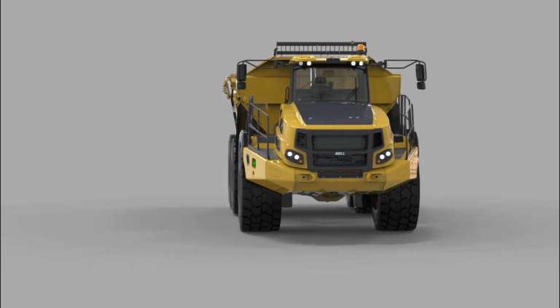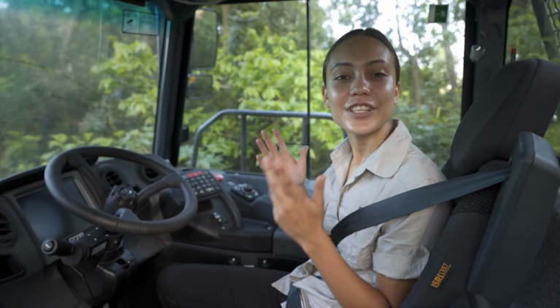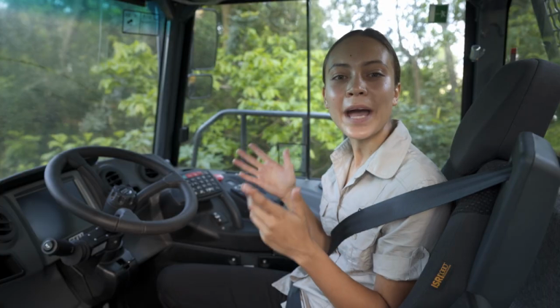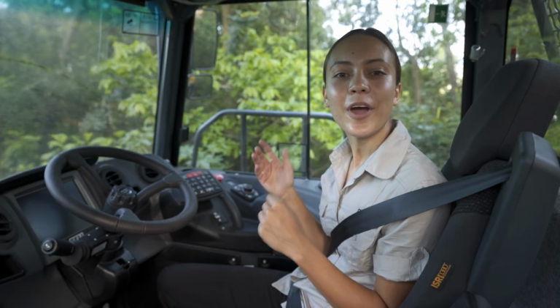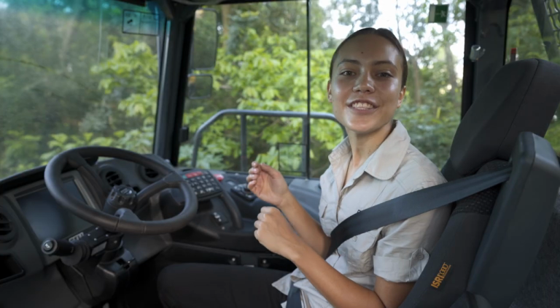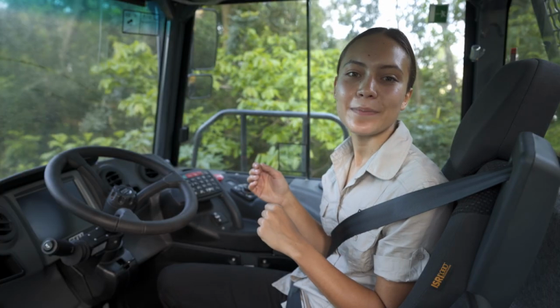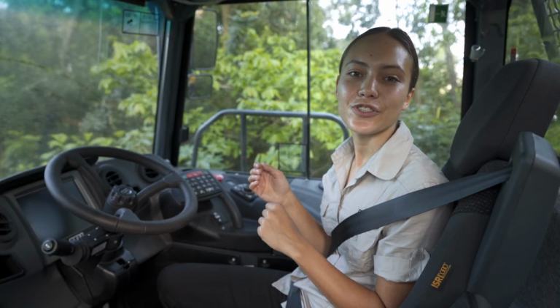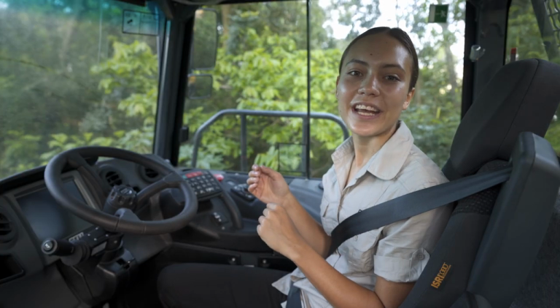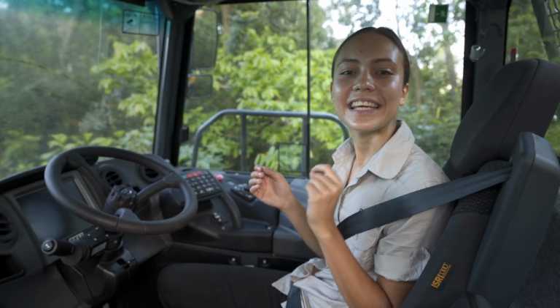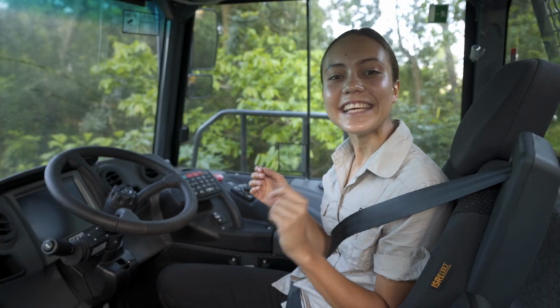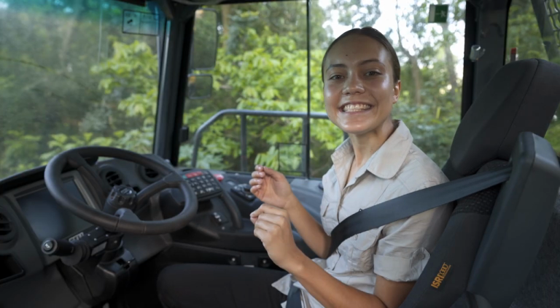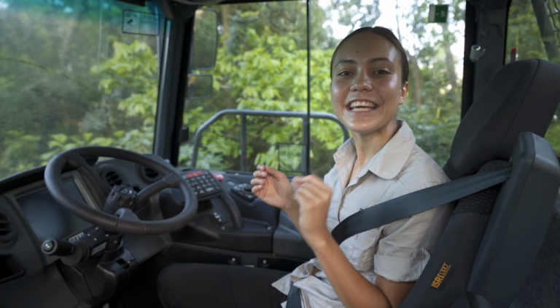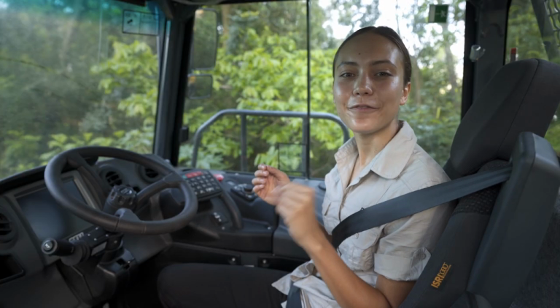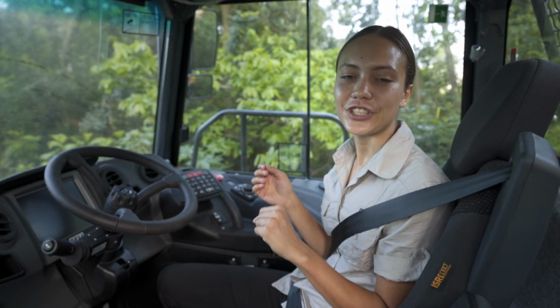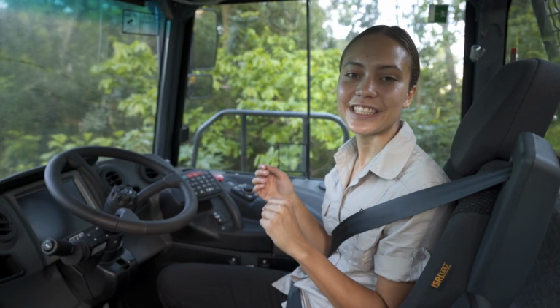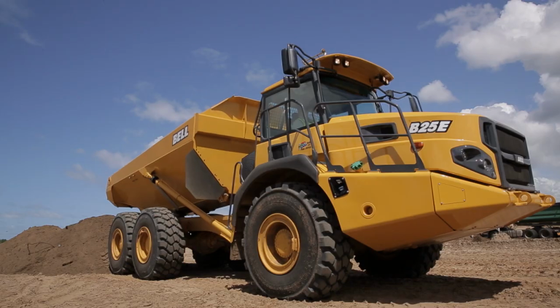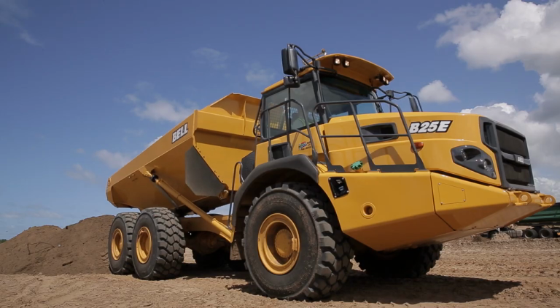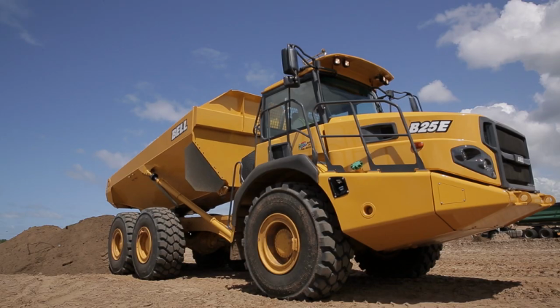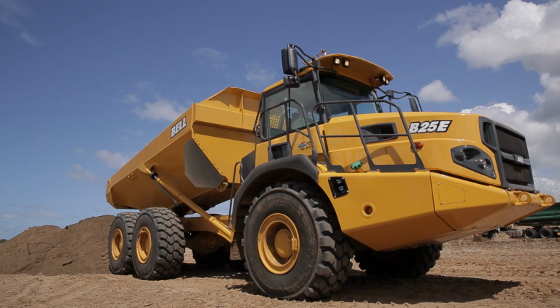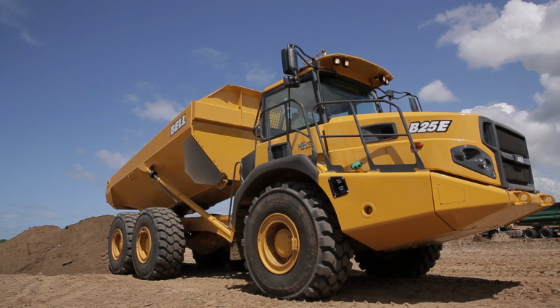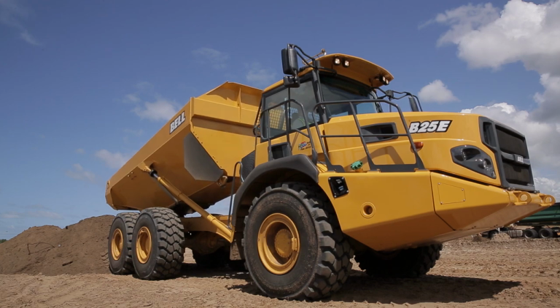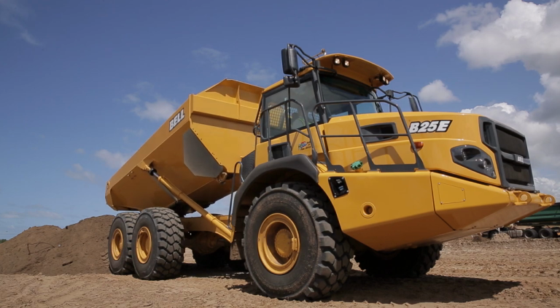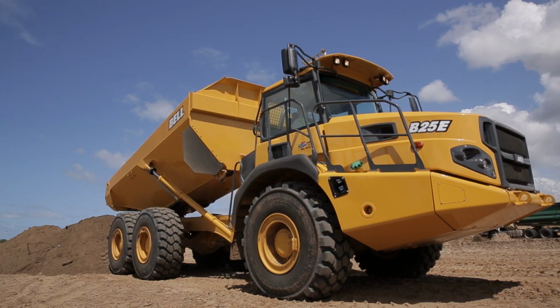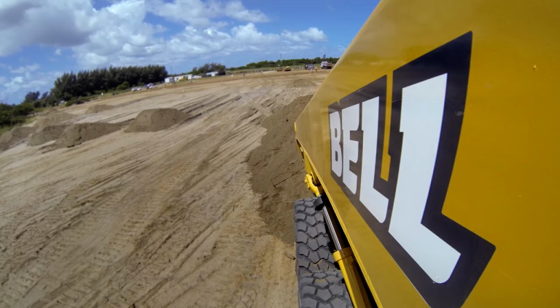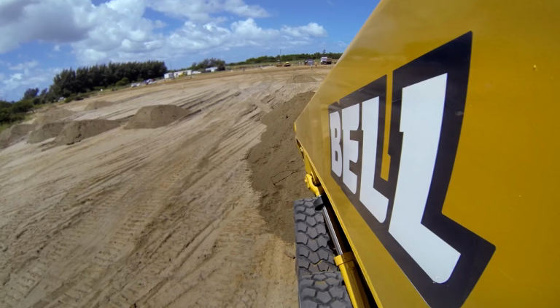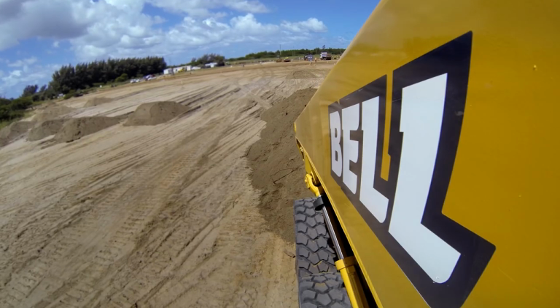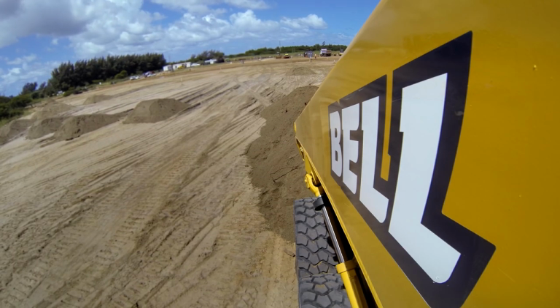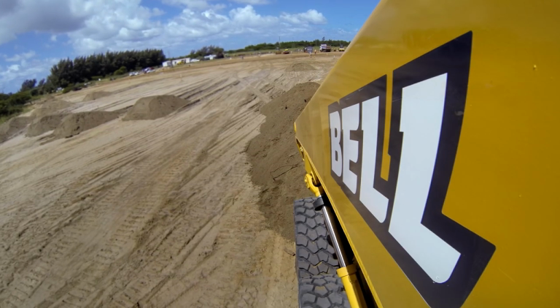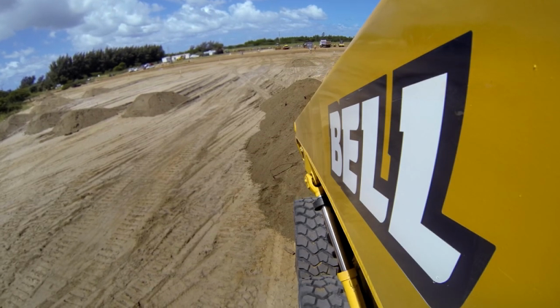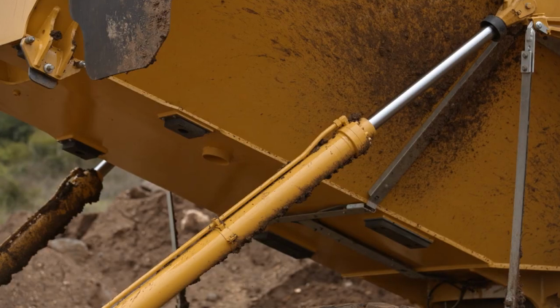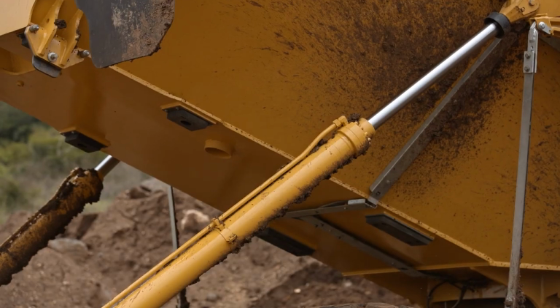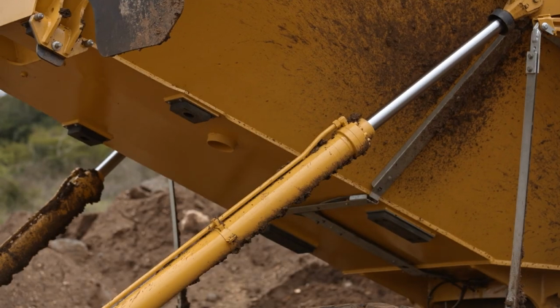Today I'm going to demonstrate the easy, efficient and safe bin tipping of the Bell Articulated Dump Truck.